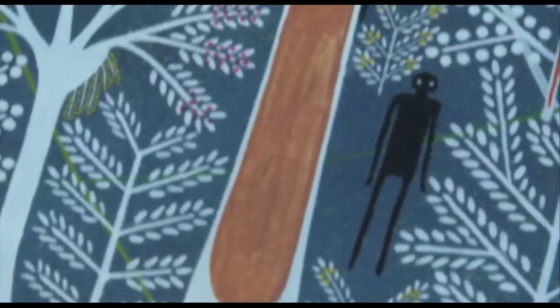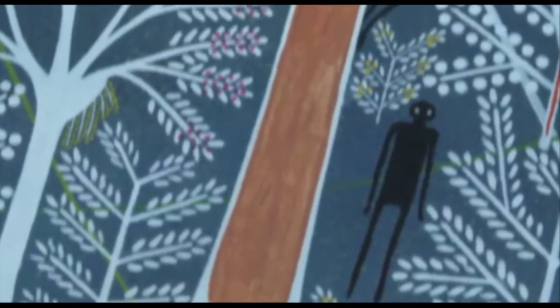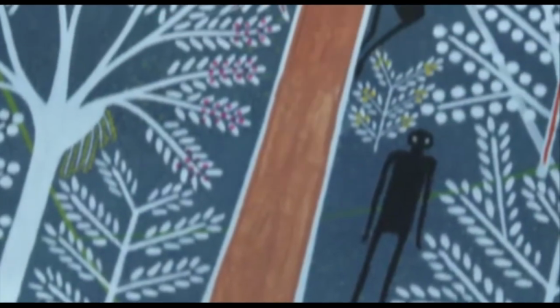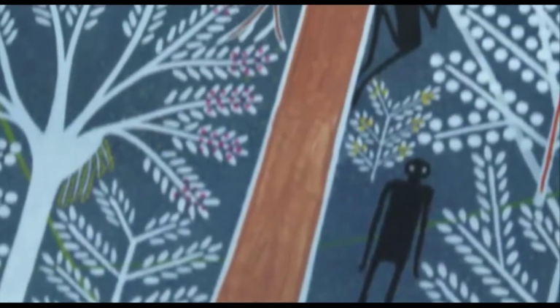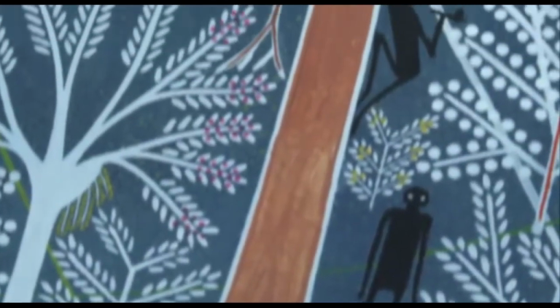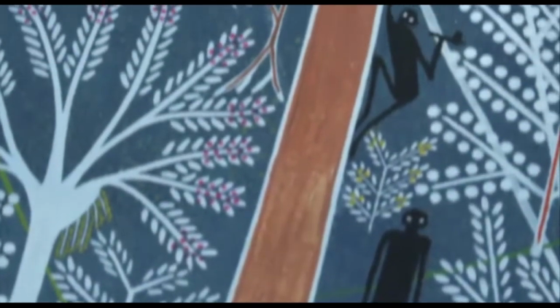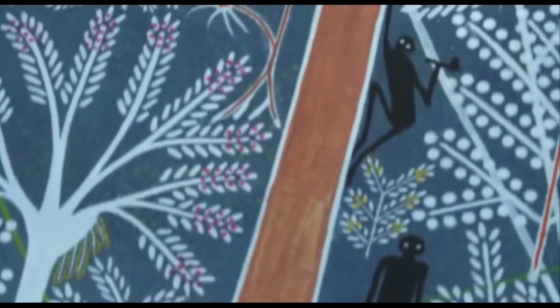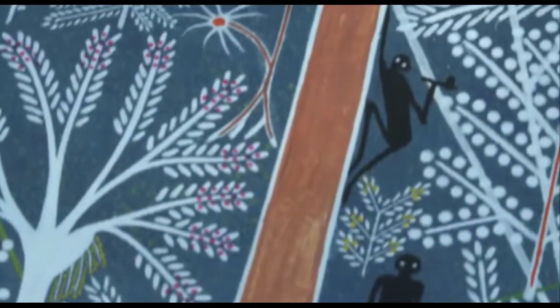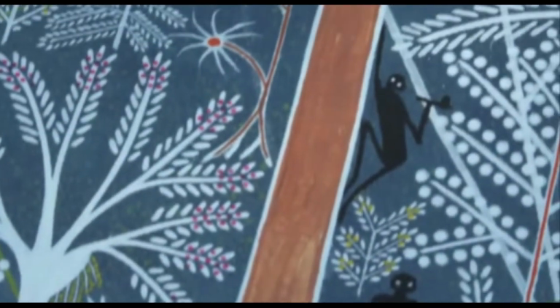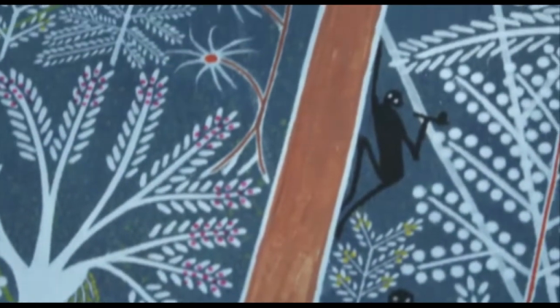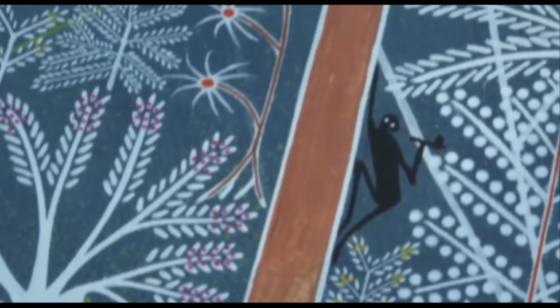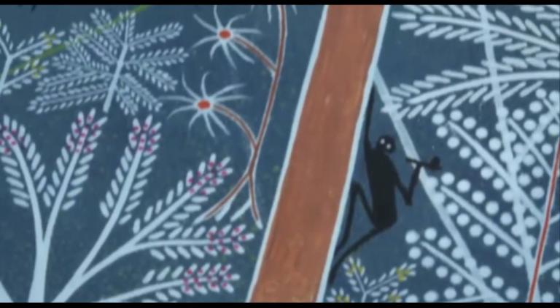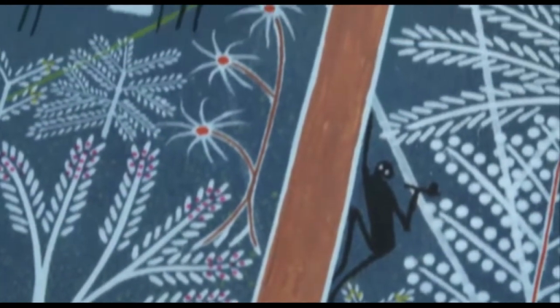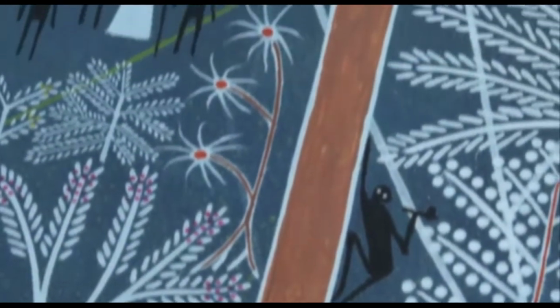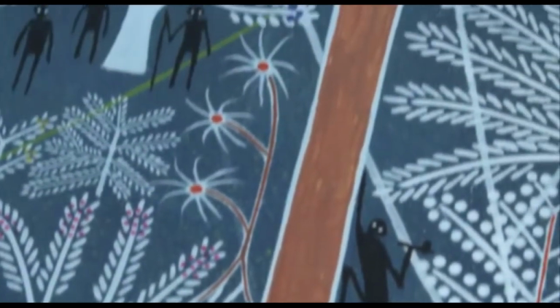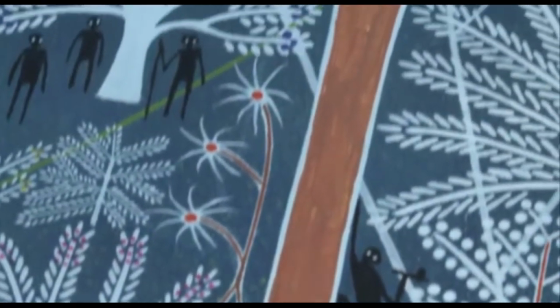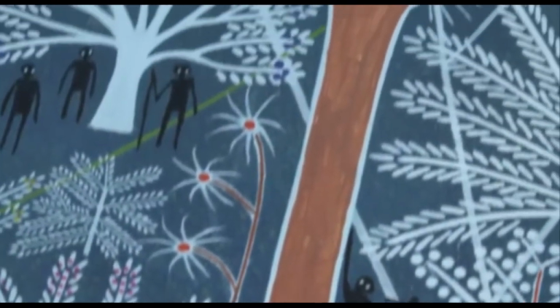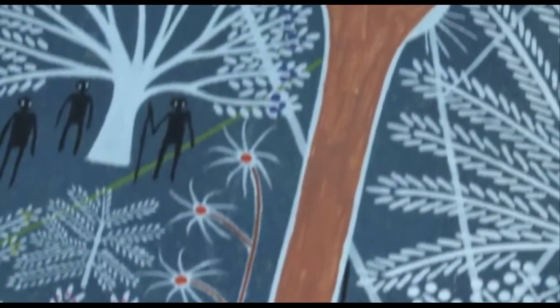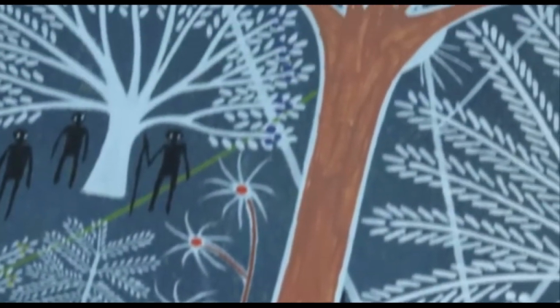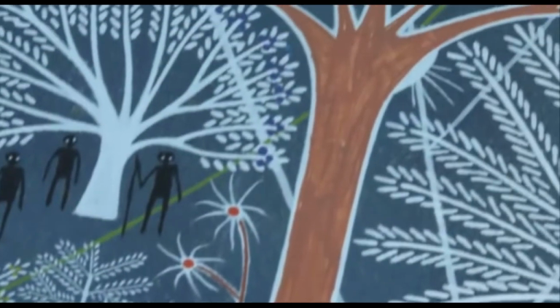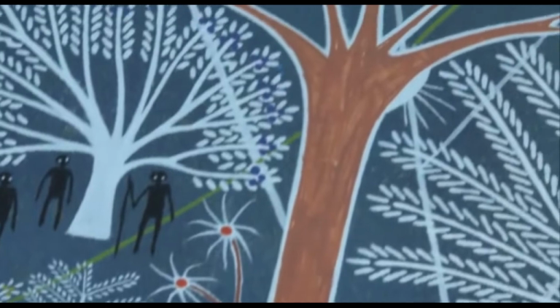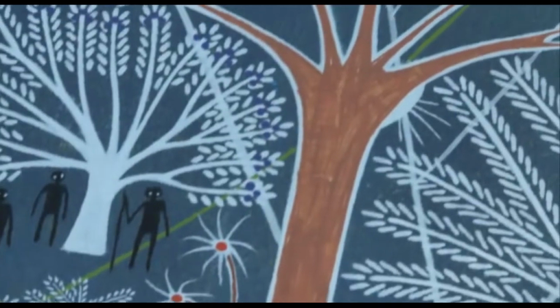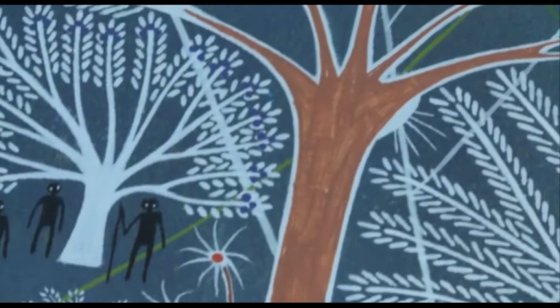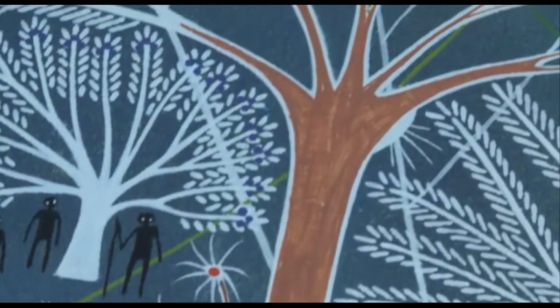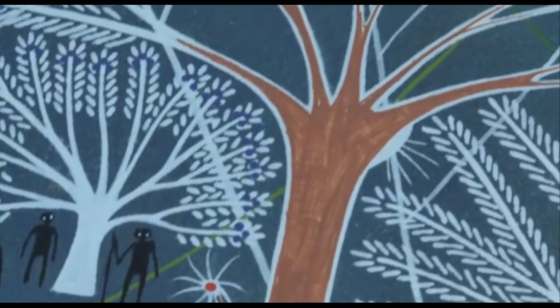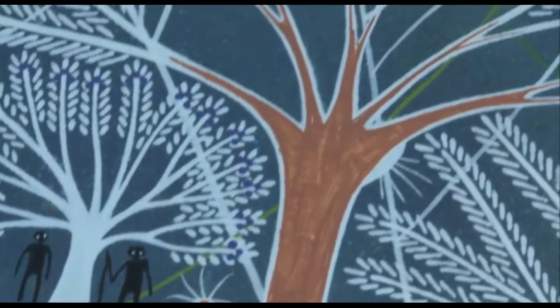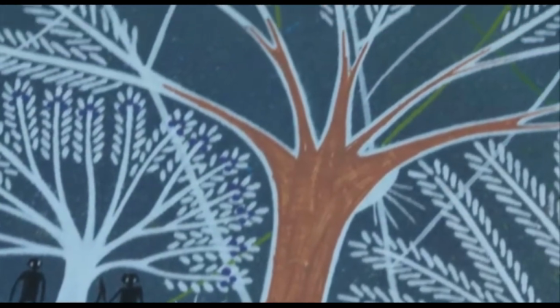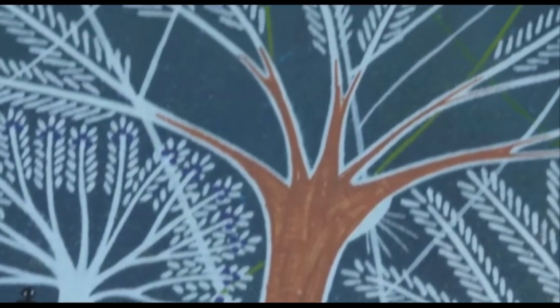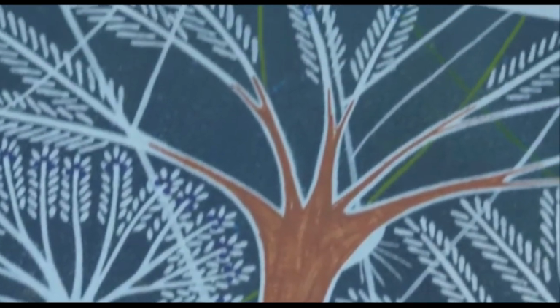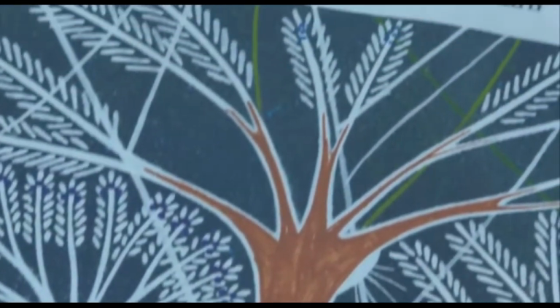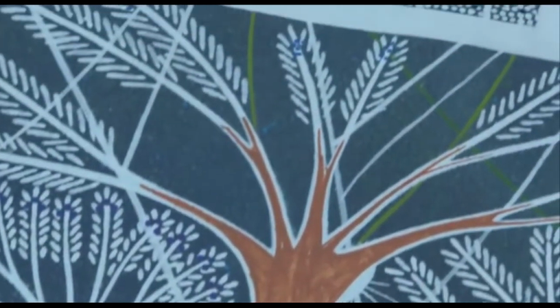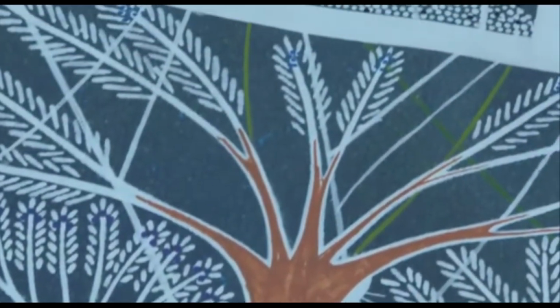And sometimes you can even get up into the canopy and walk for a few kilometres through the forest without touching the ground.